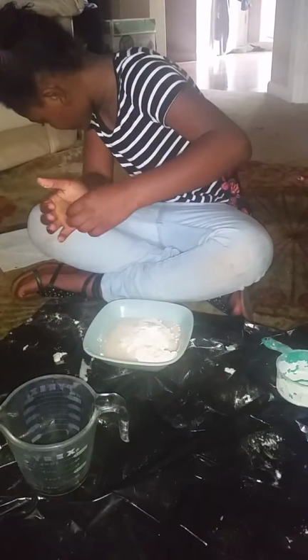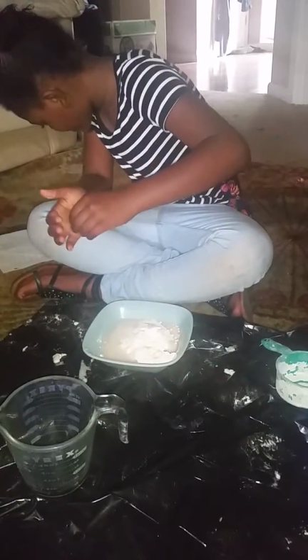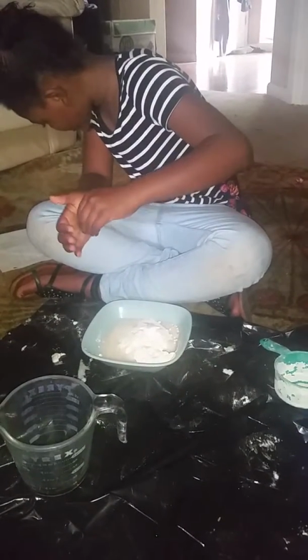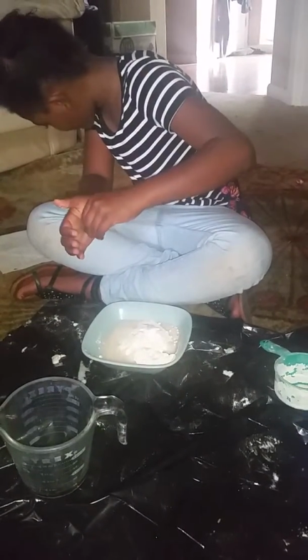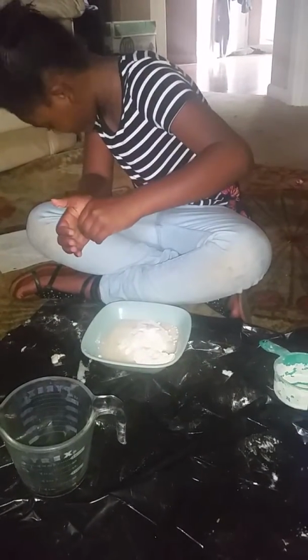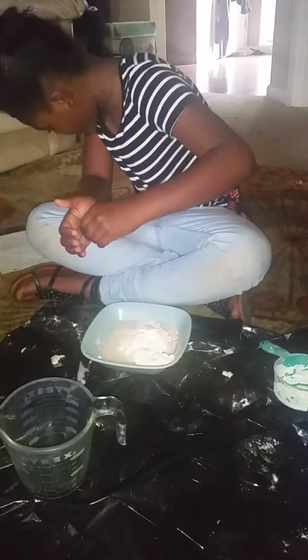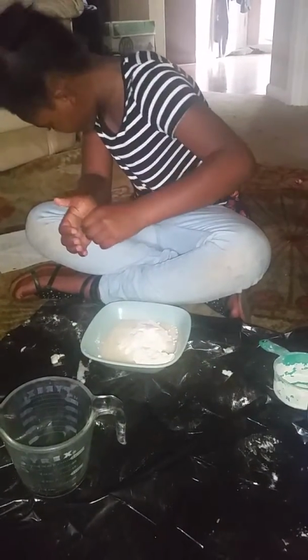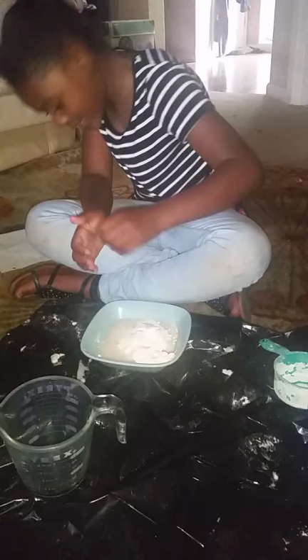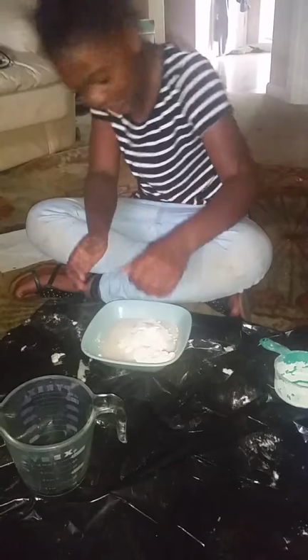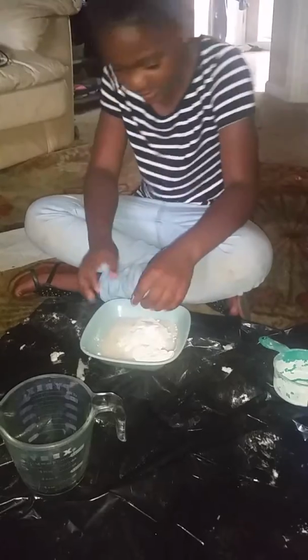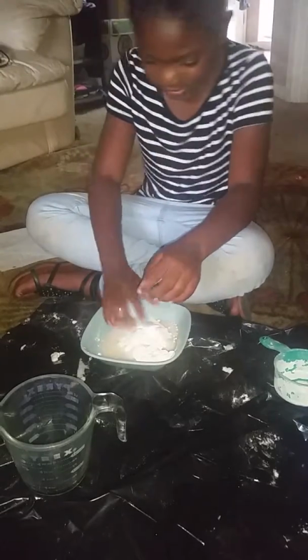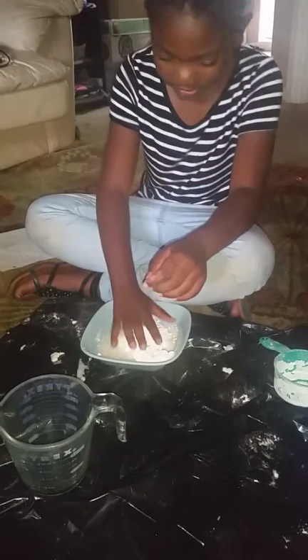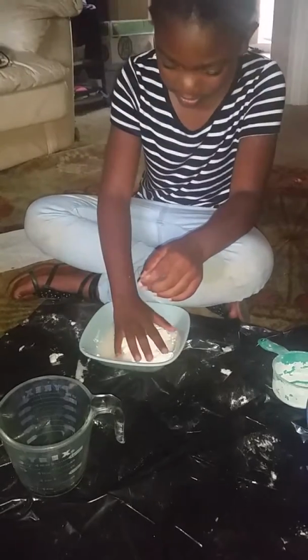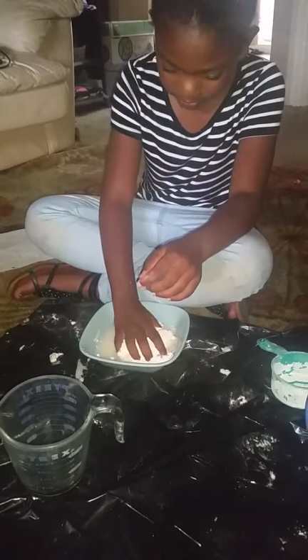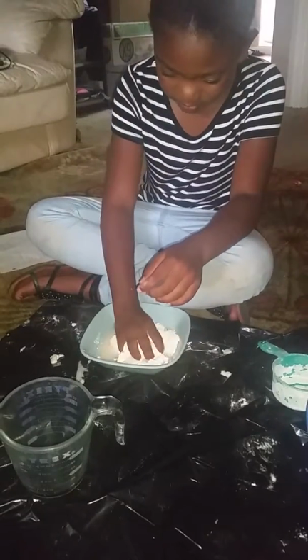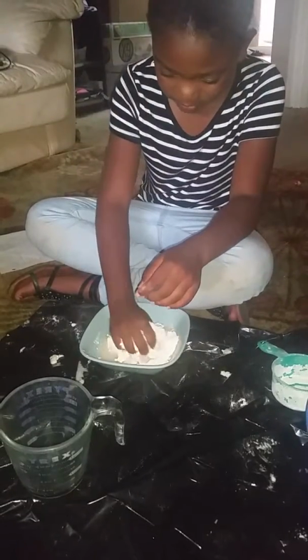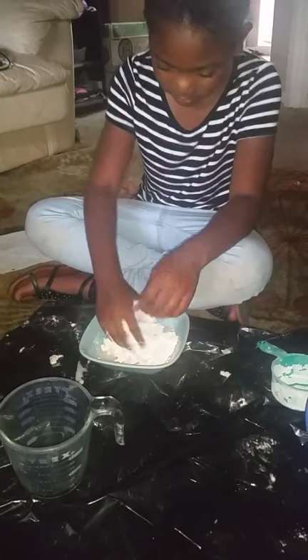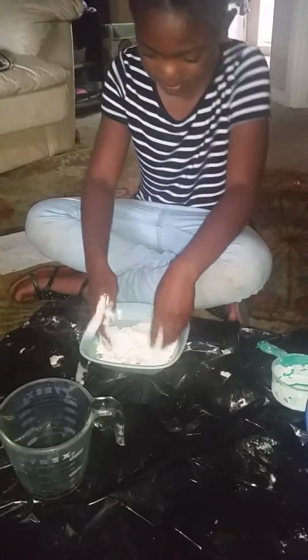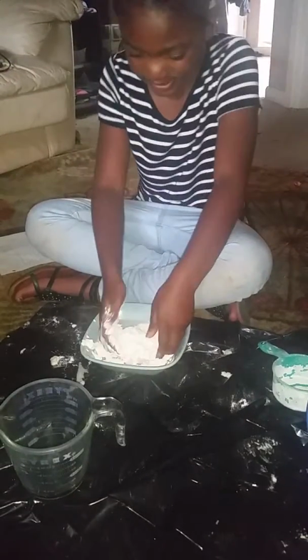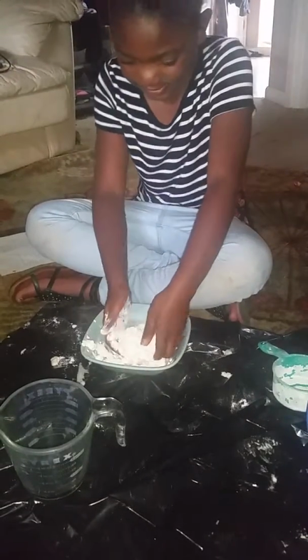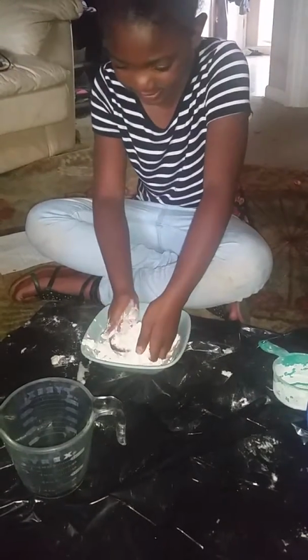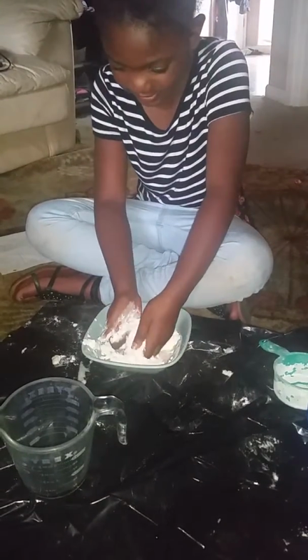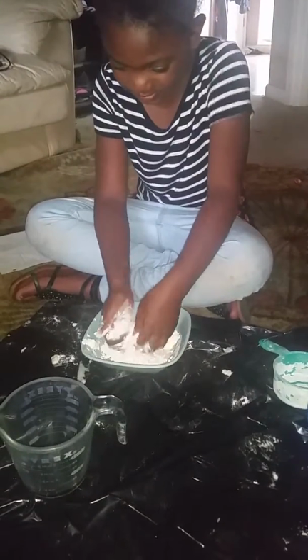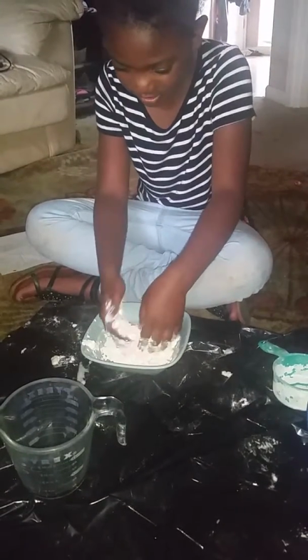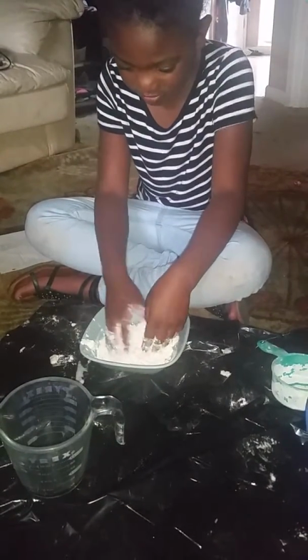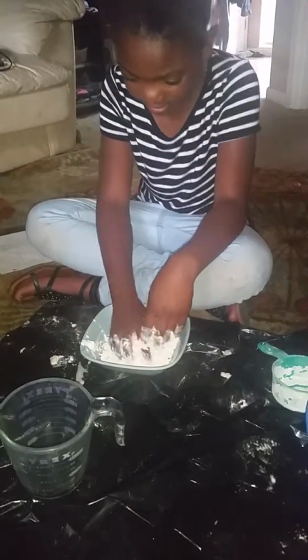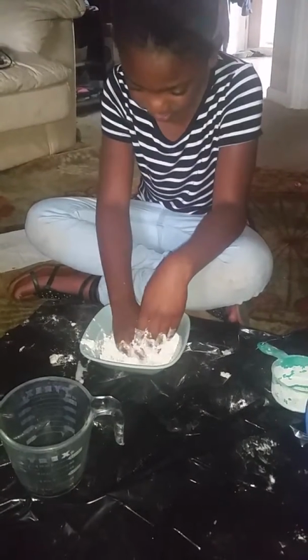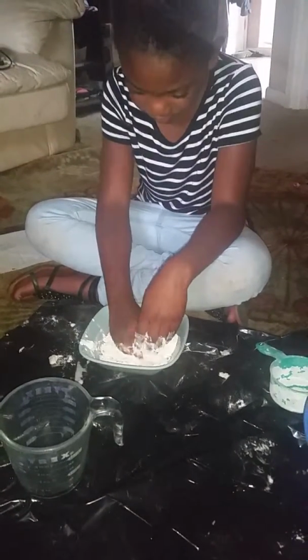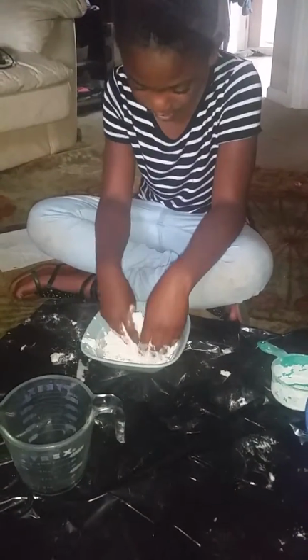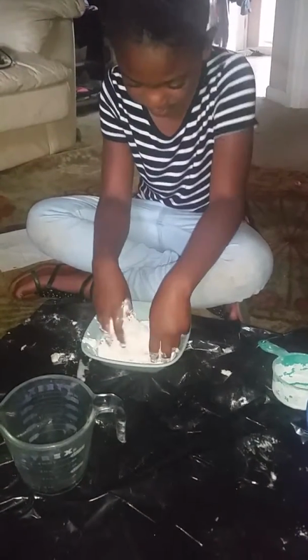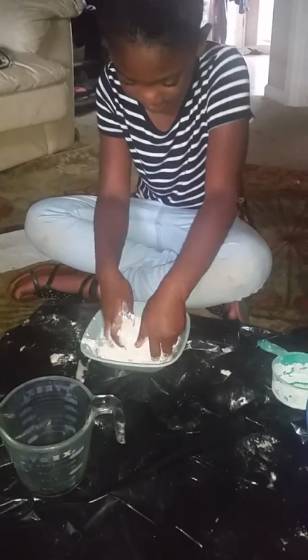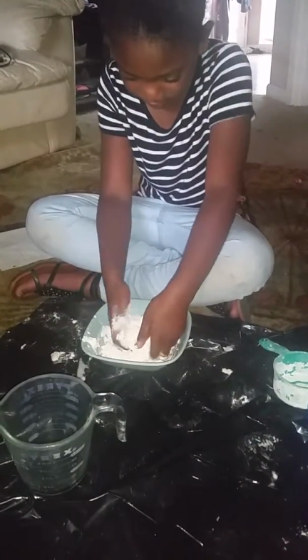Step four: mix the ingredients up together.